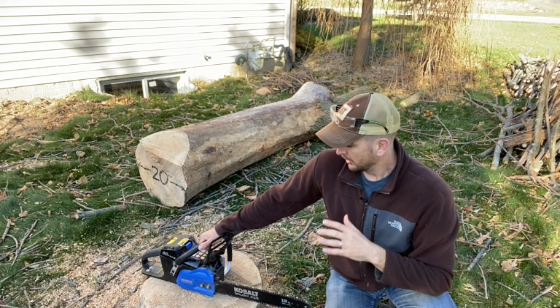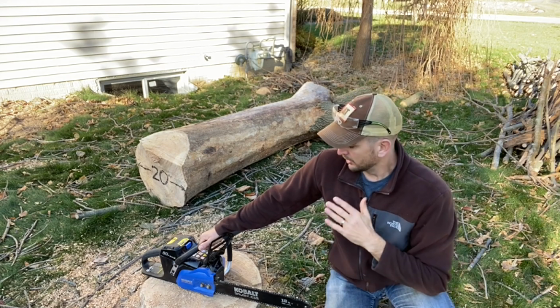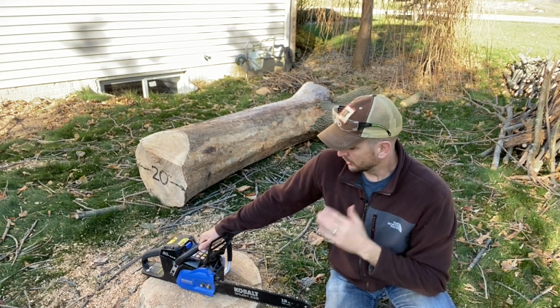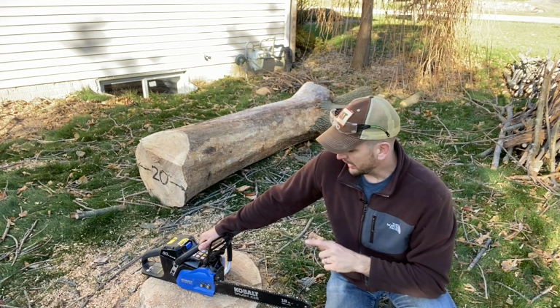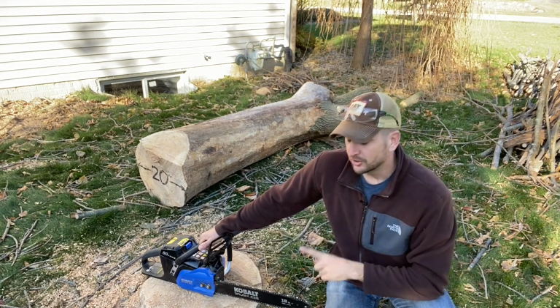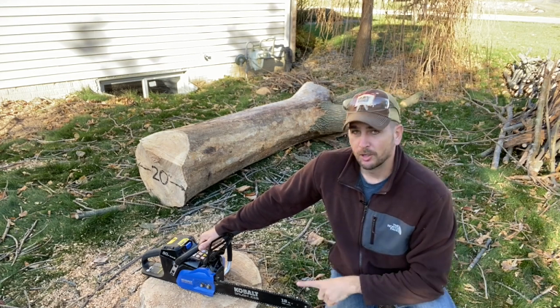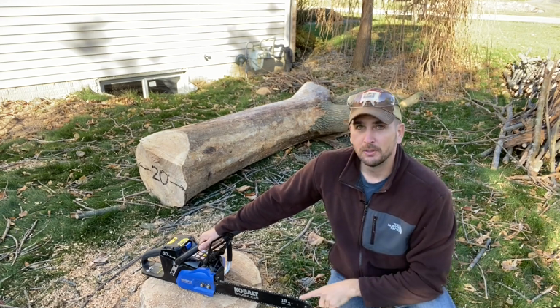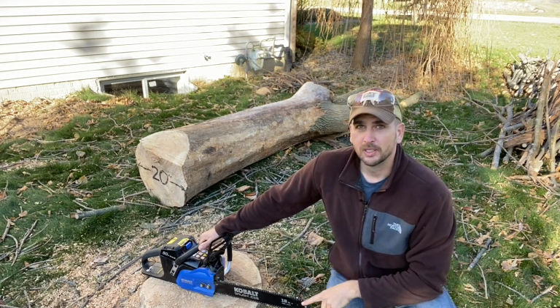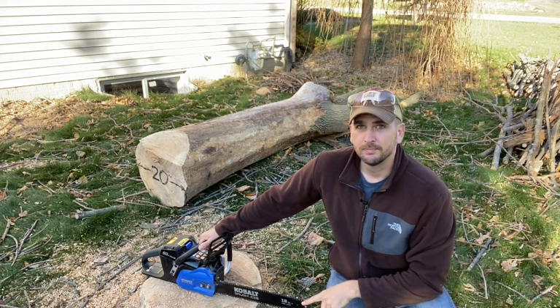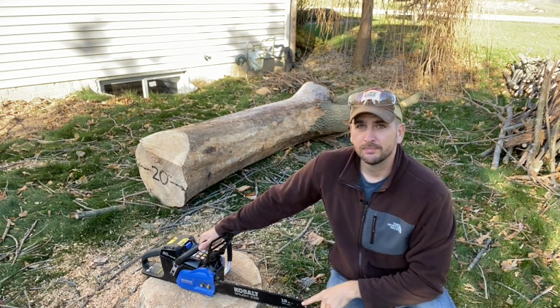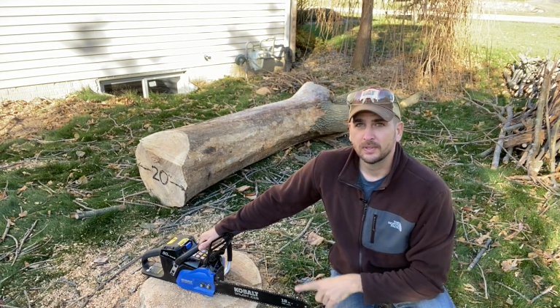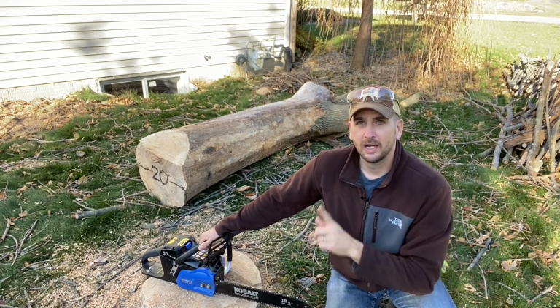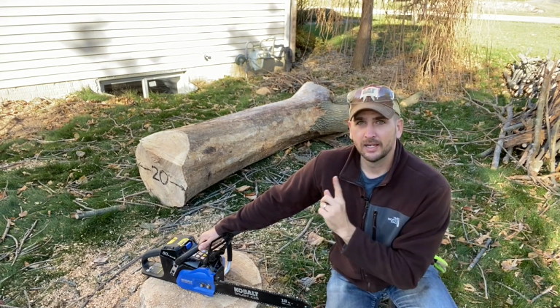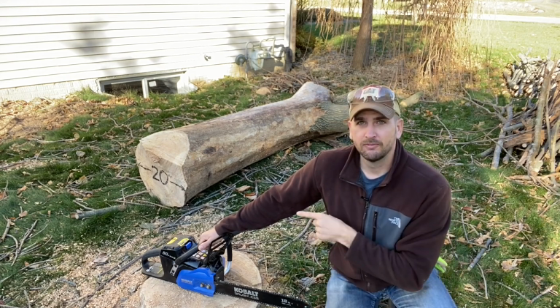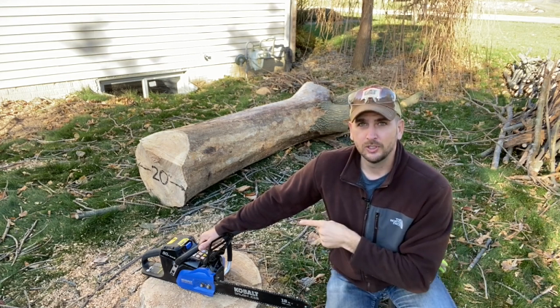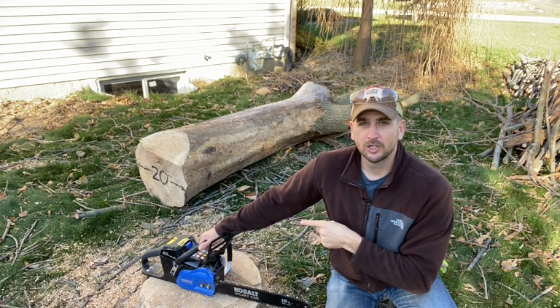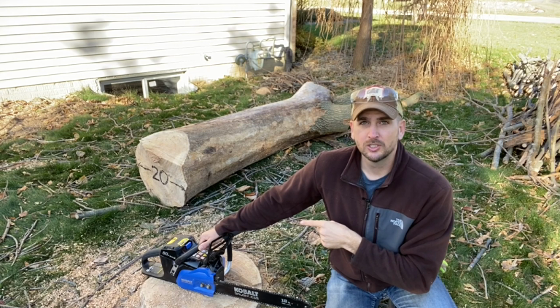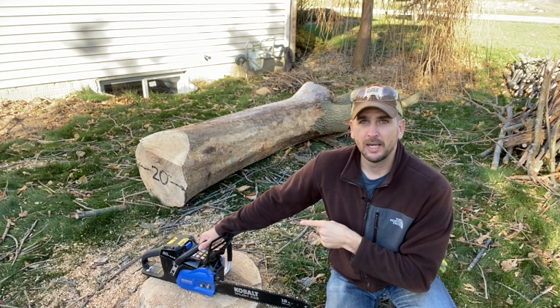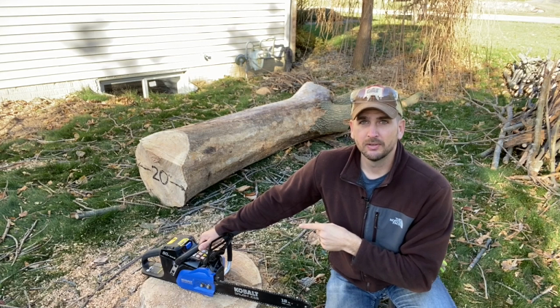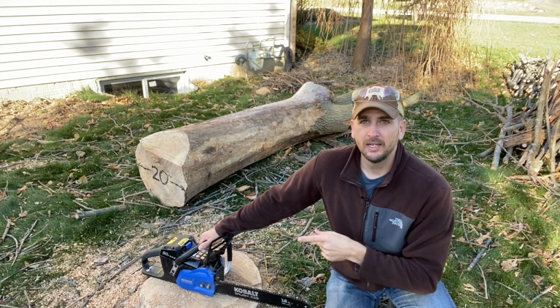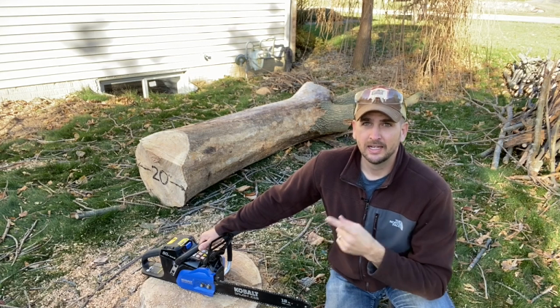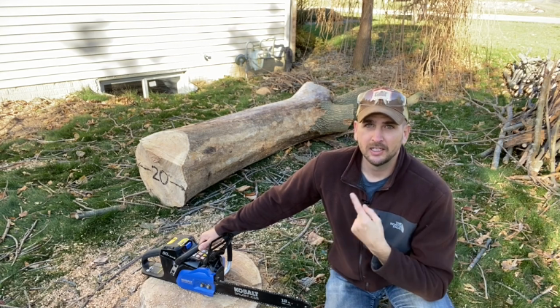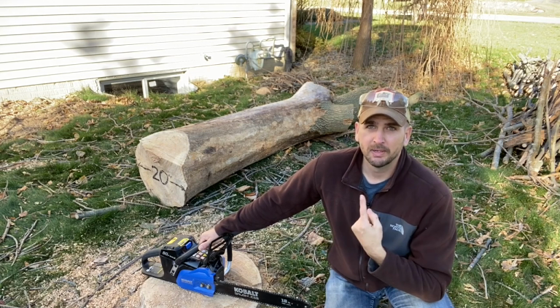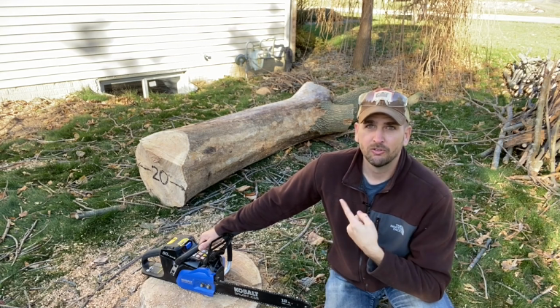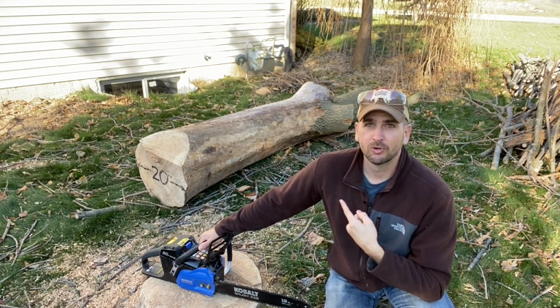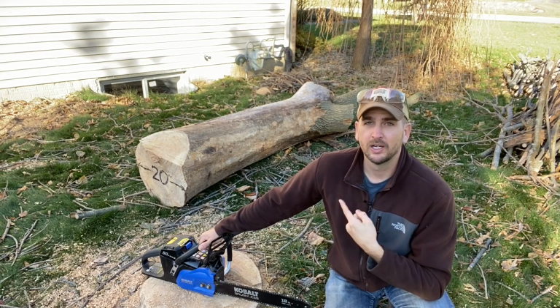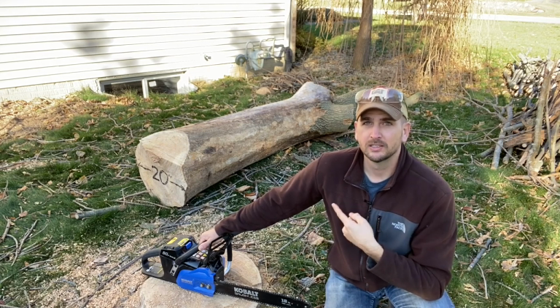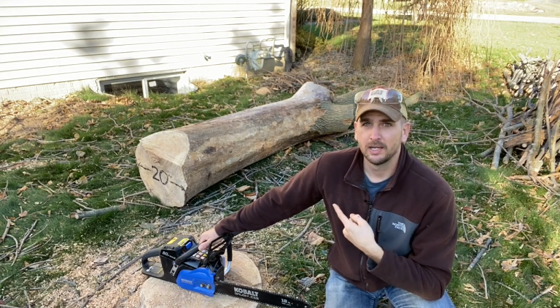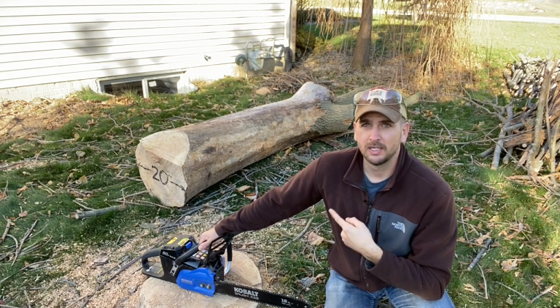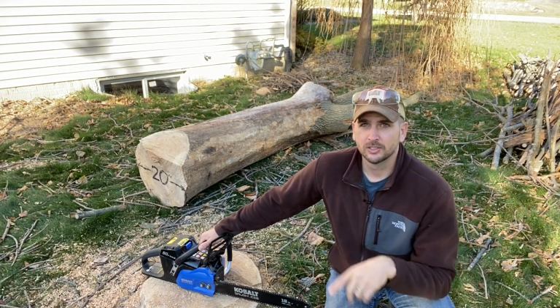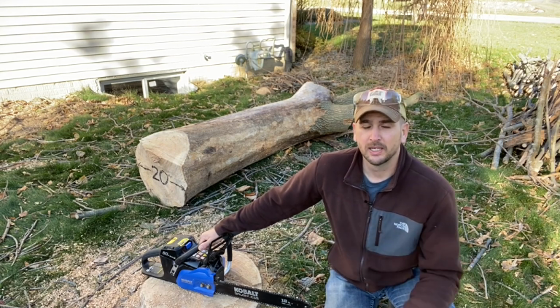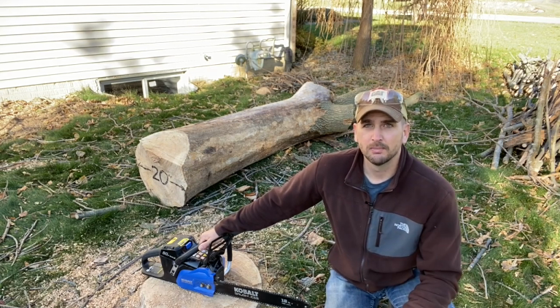I have sharpened the blade, I have fully charged the battery, and I need to make four cuts on that monster behind me.